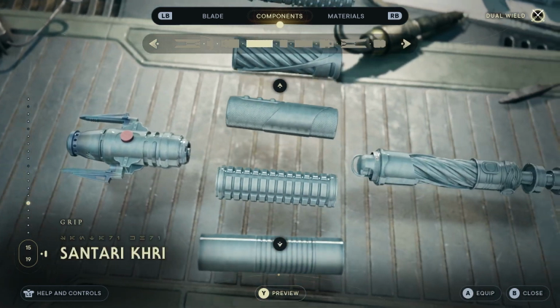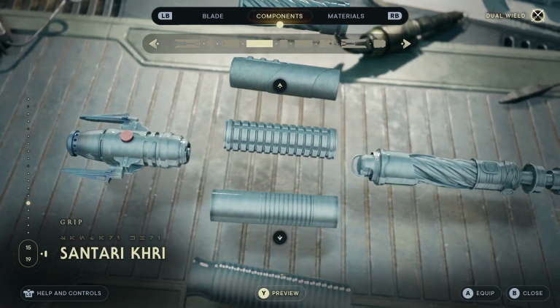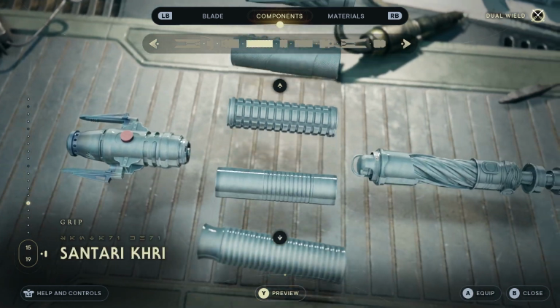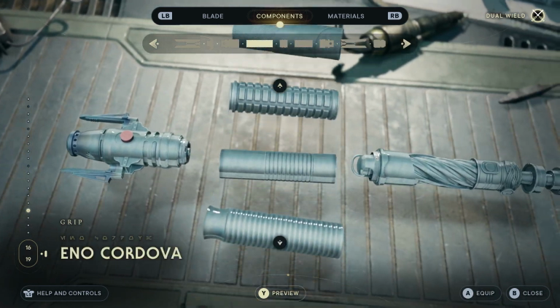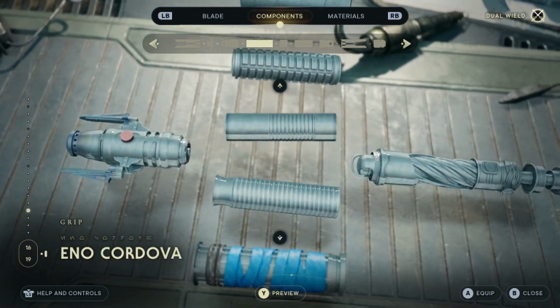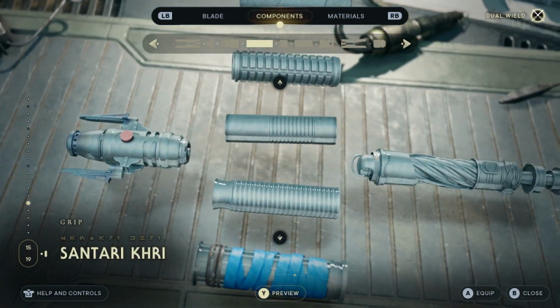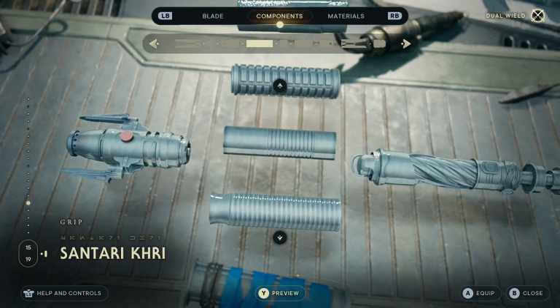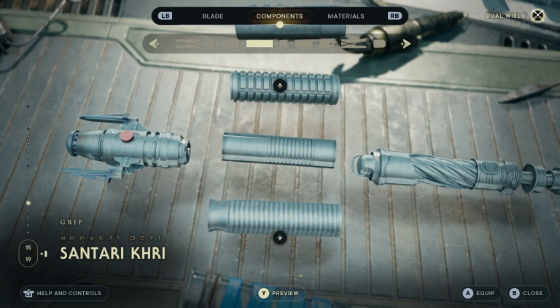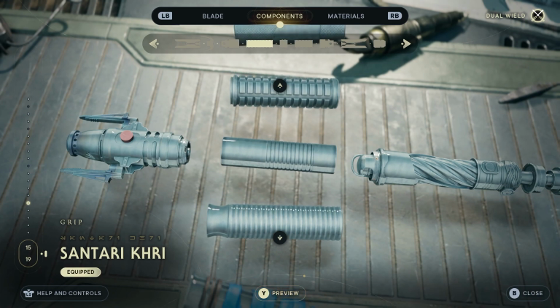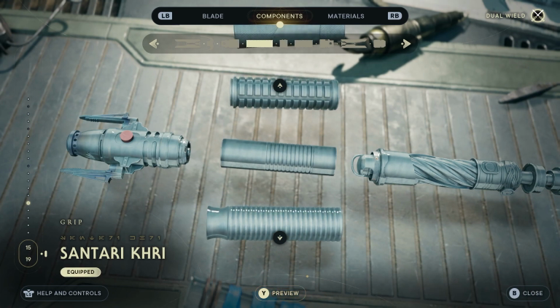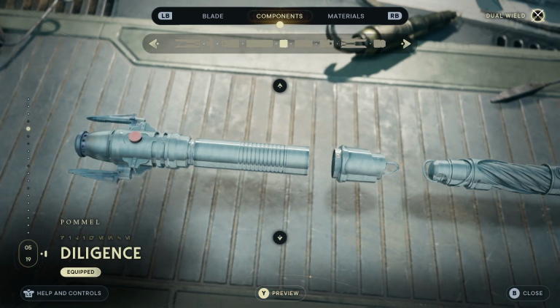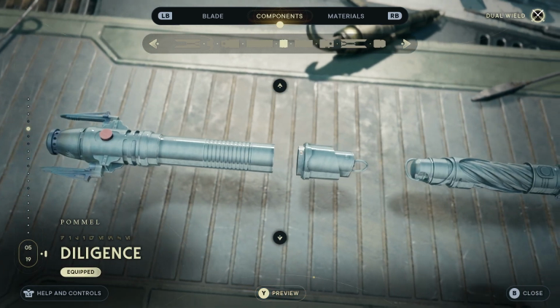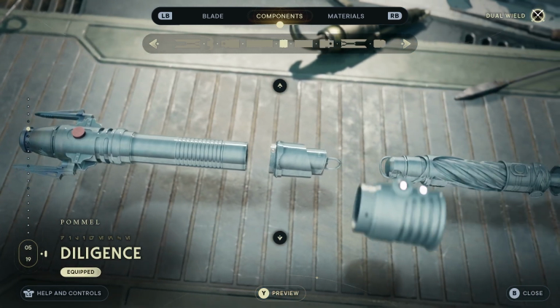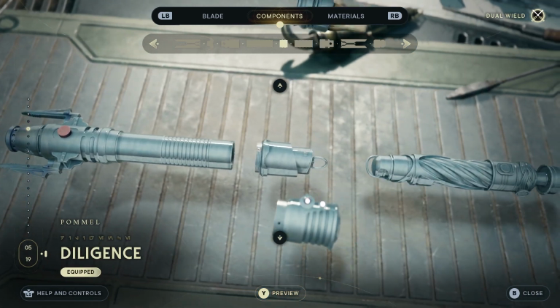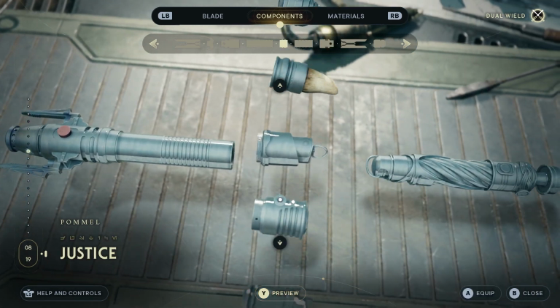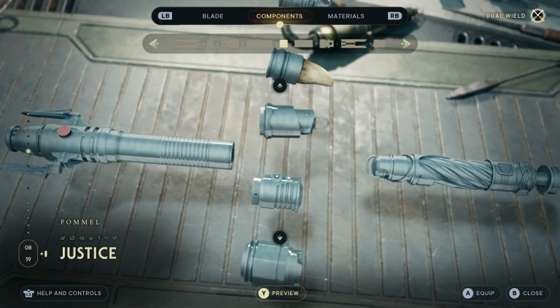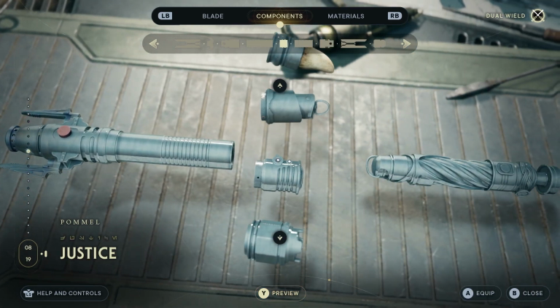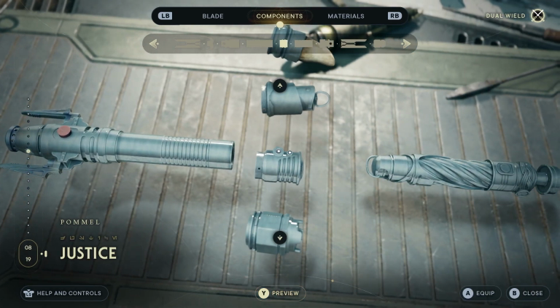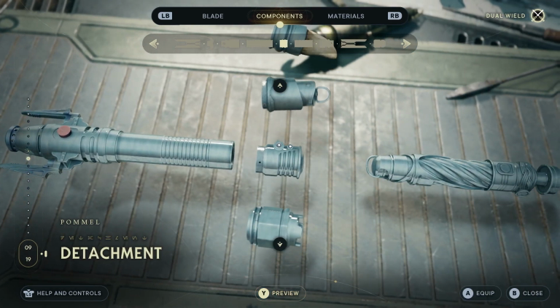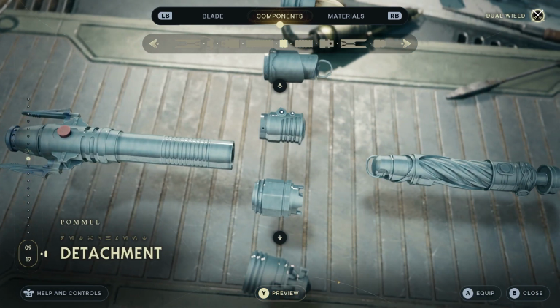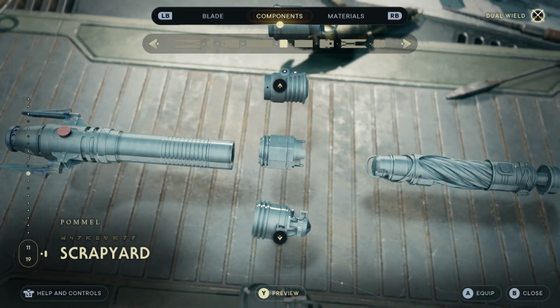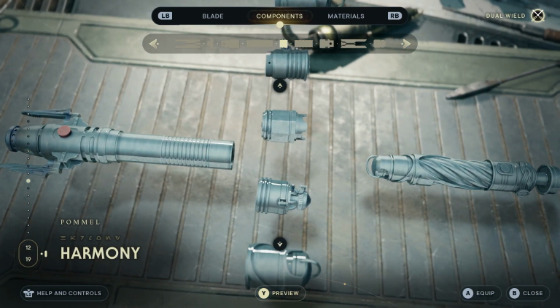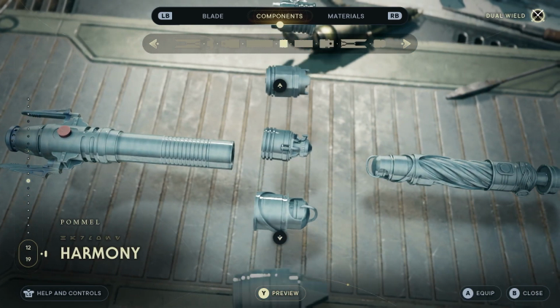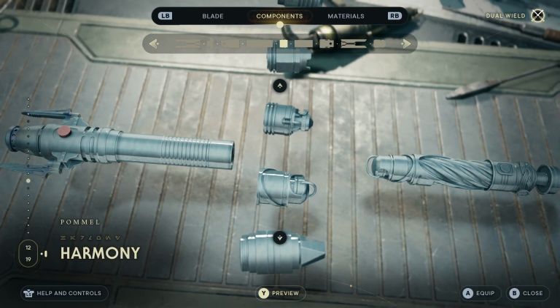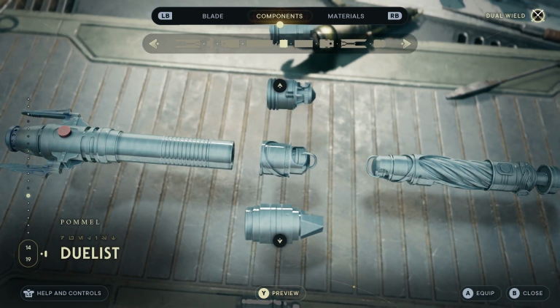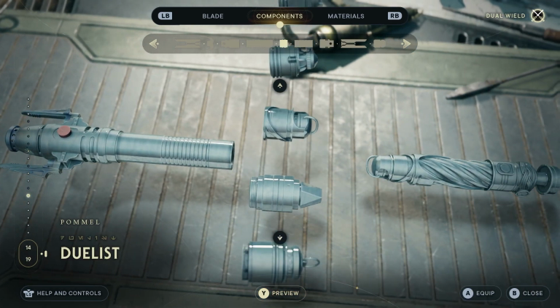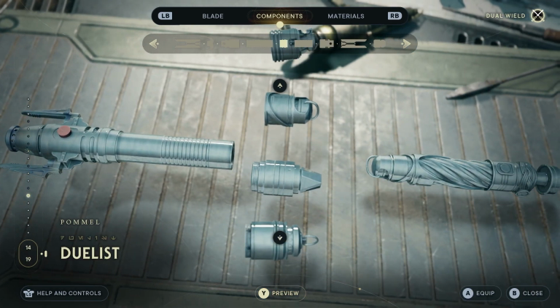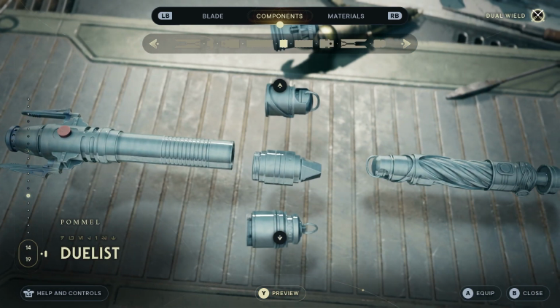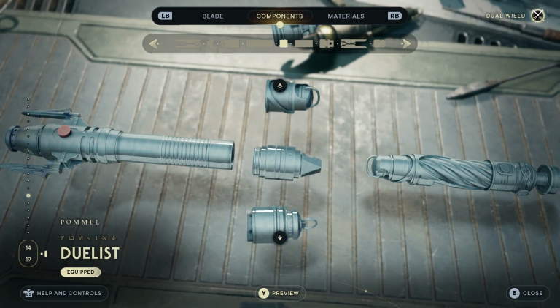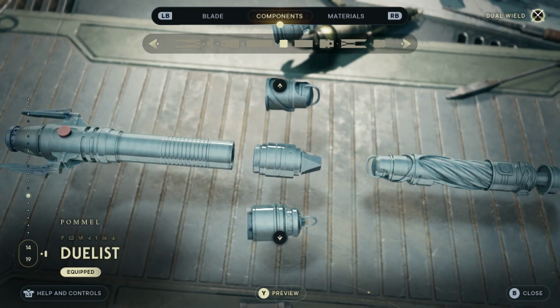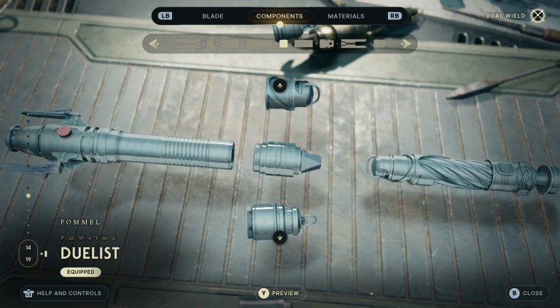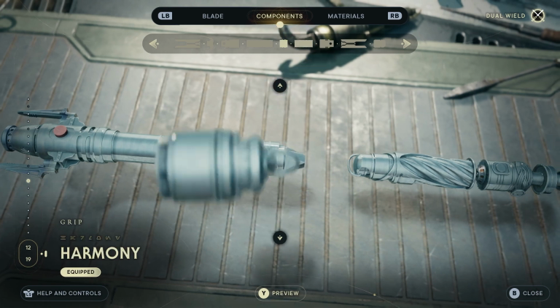Both on the grip, we're going to have Centauri Kree again. And then going into the pommel, we're going to go with Duelist this time in the middle.